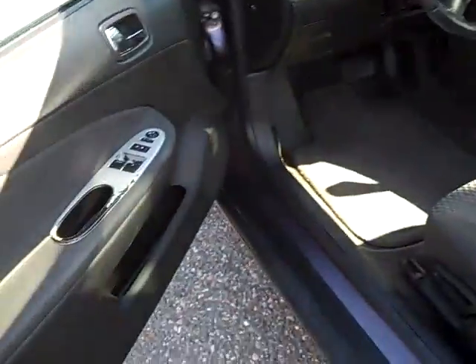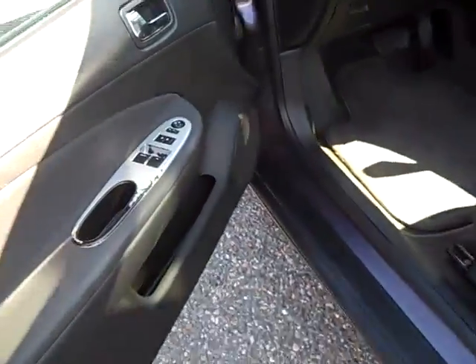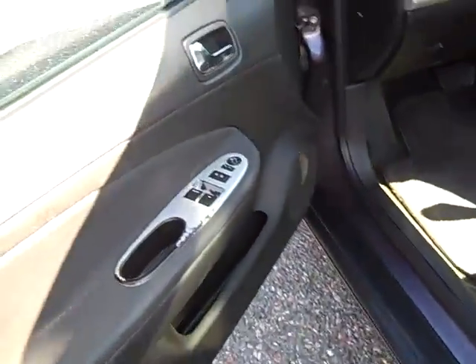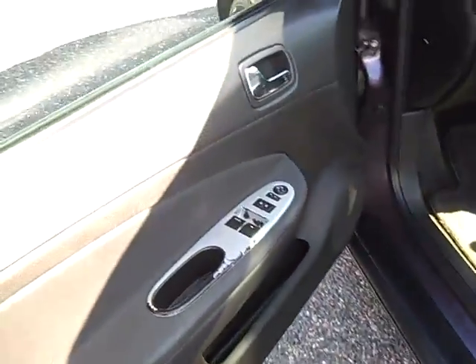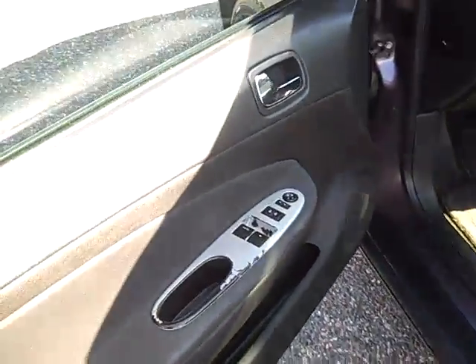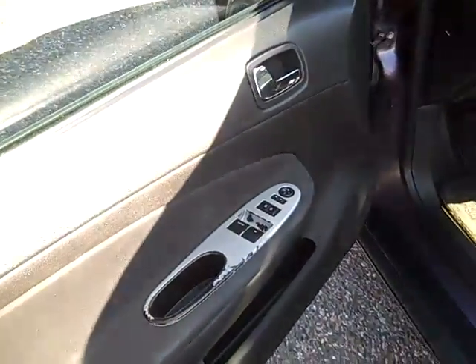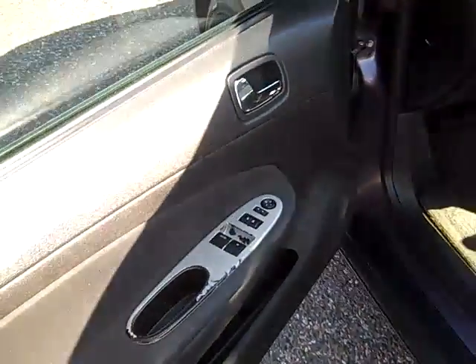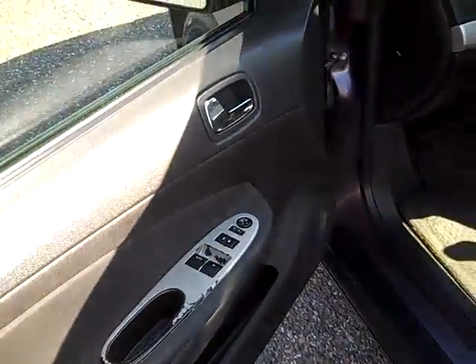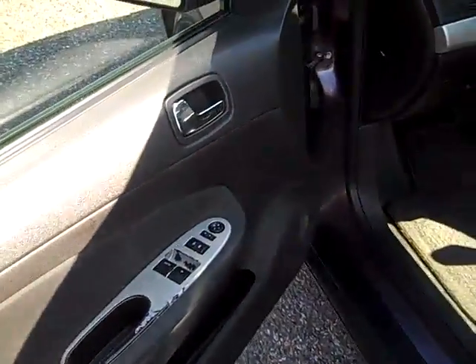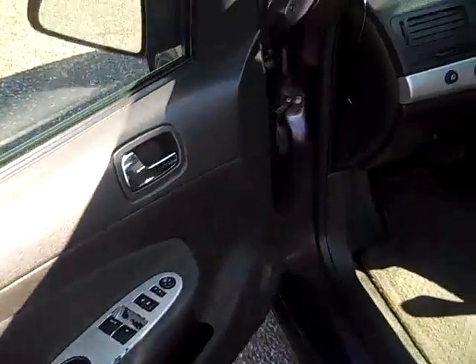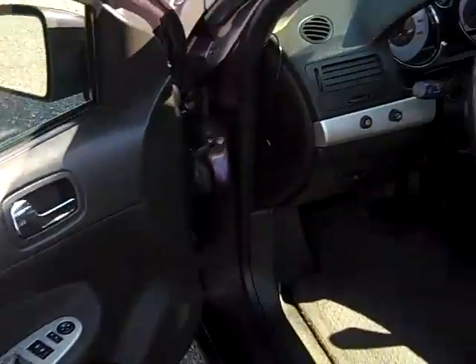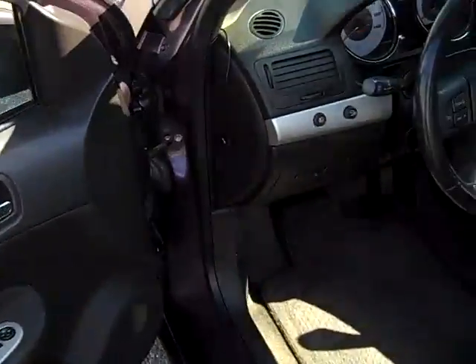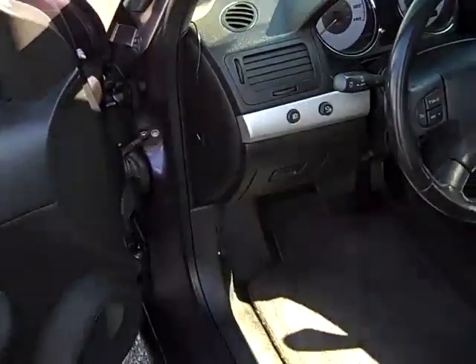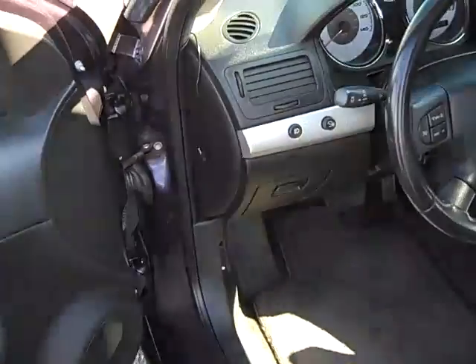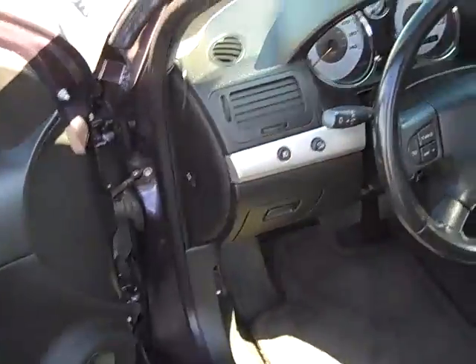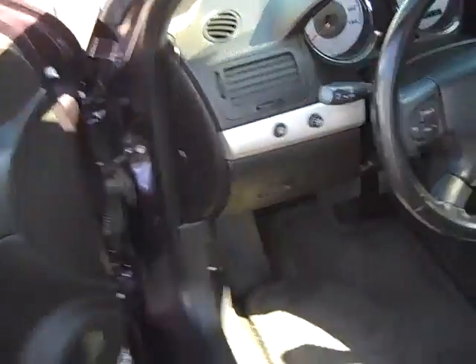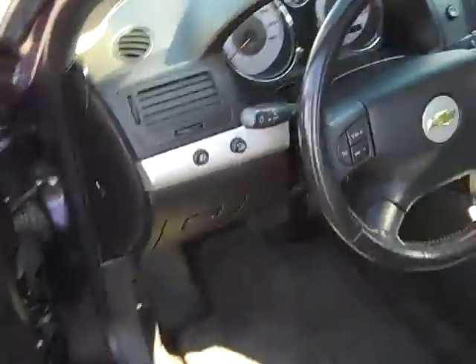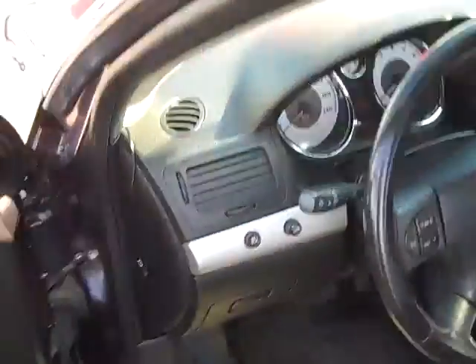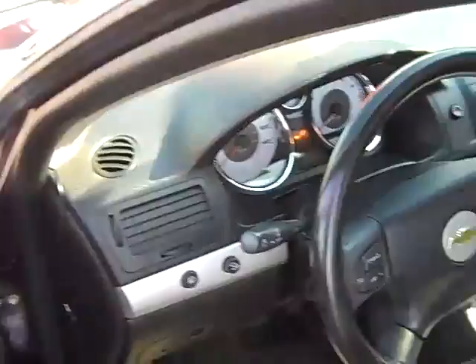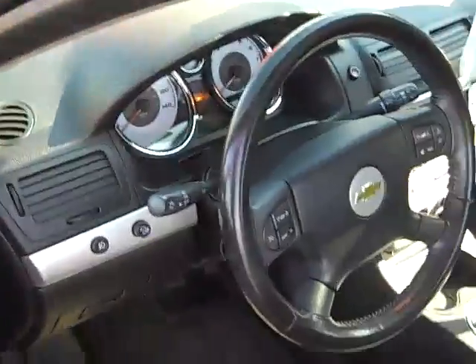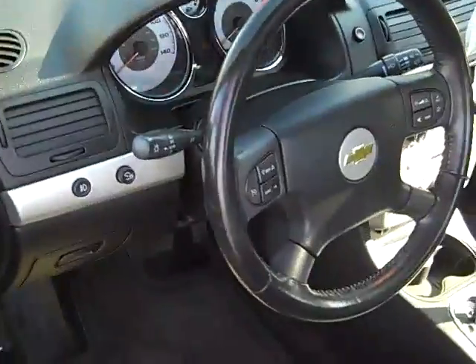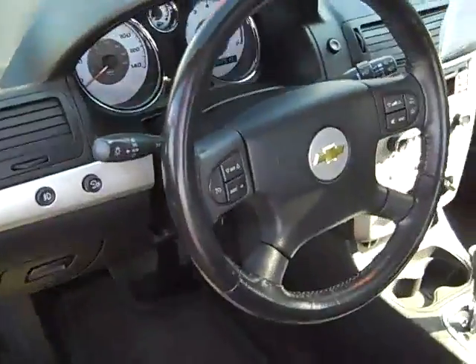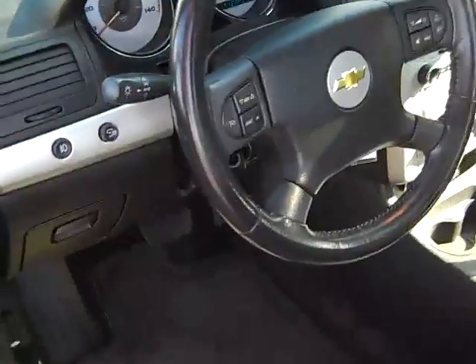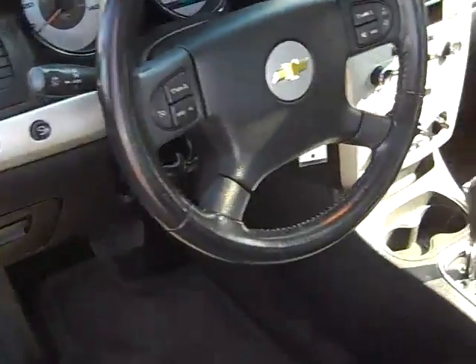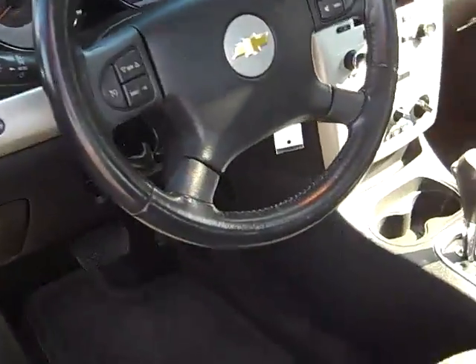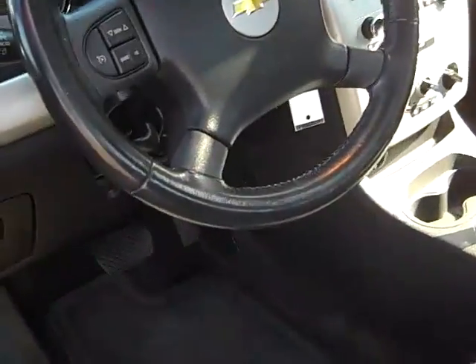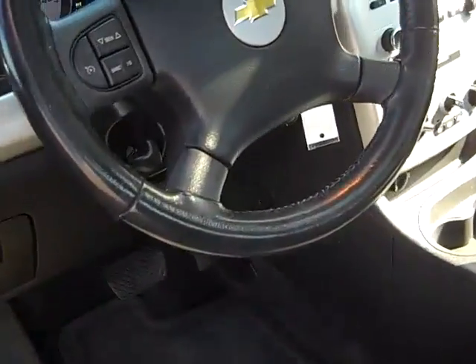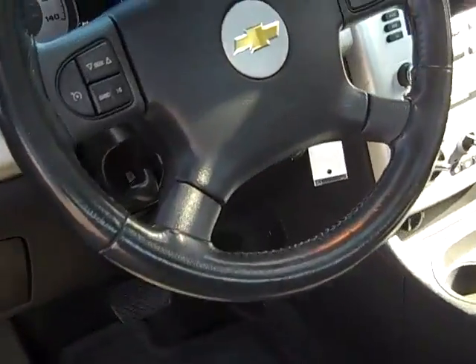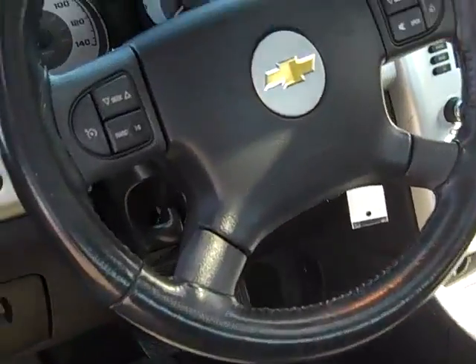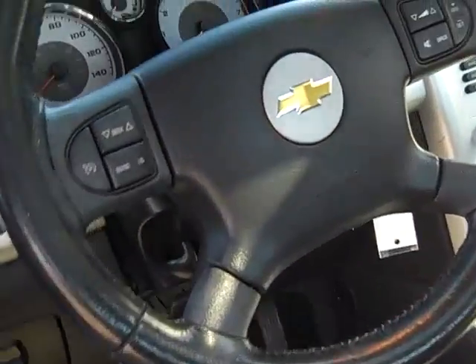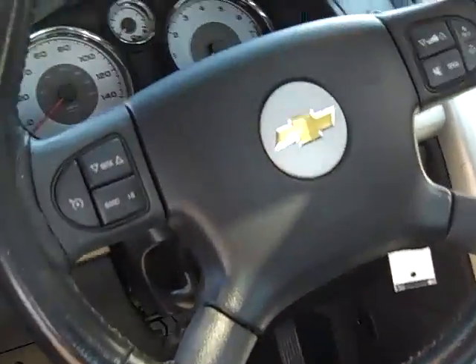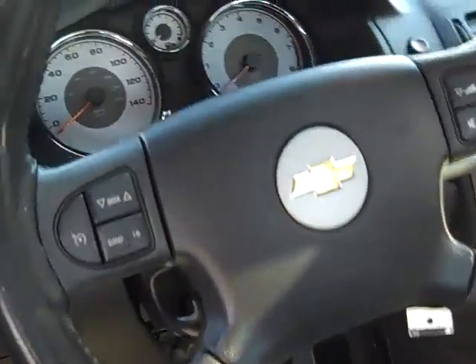Power windows, power door locks, power mirrors, fog lights, and a leather-wrapped steering wheel with stereo controls and cruise control.